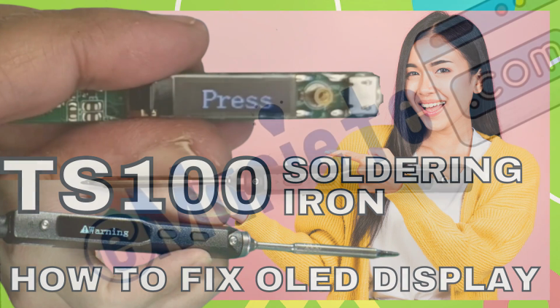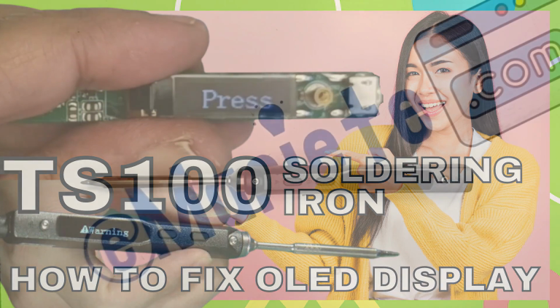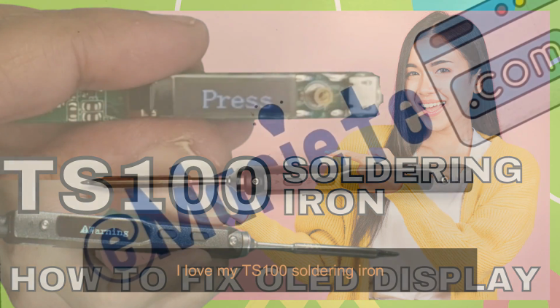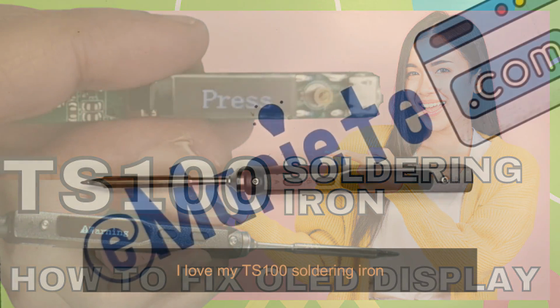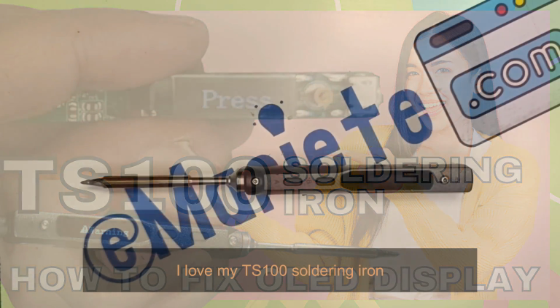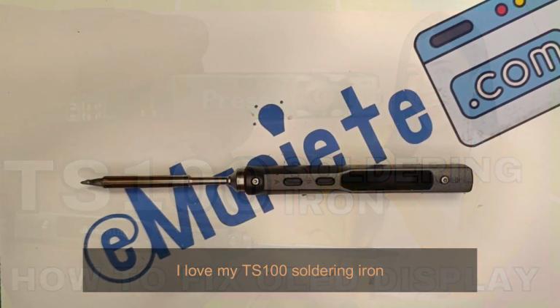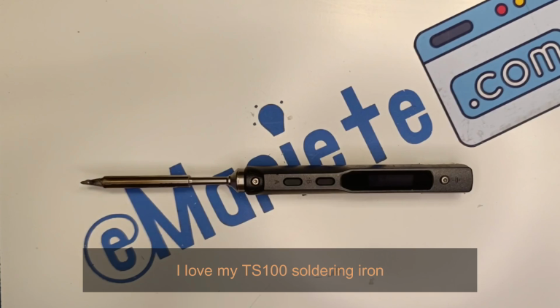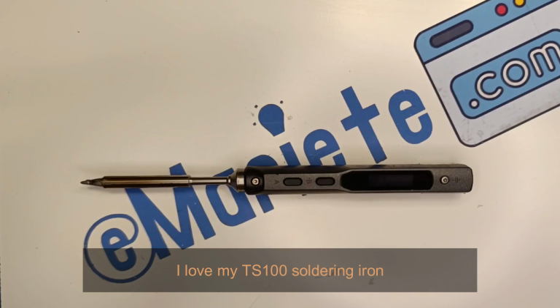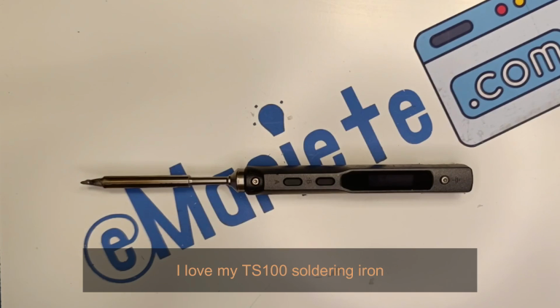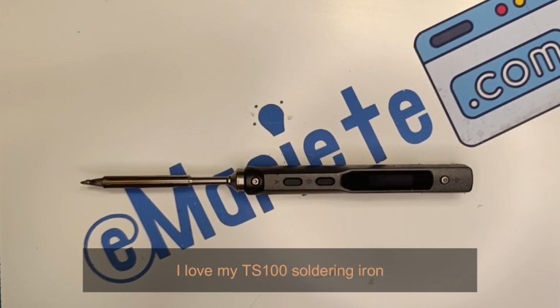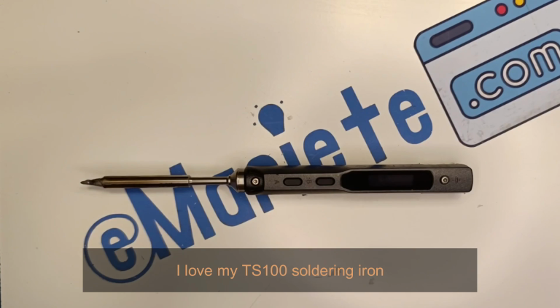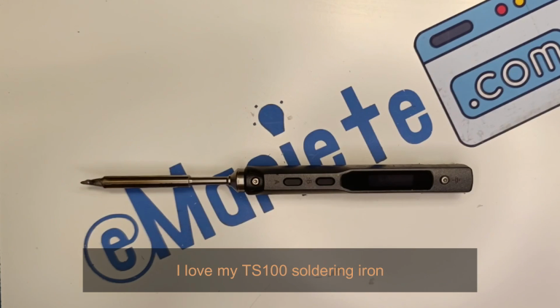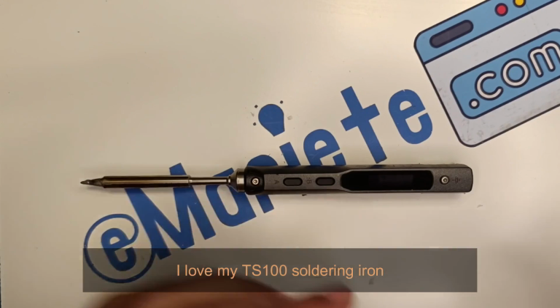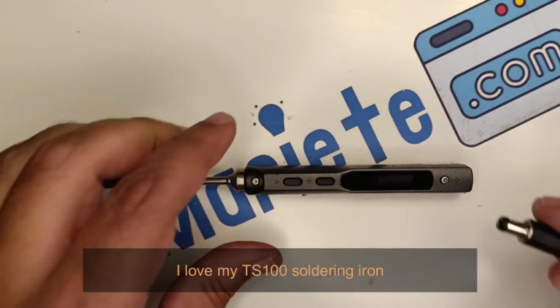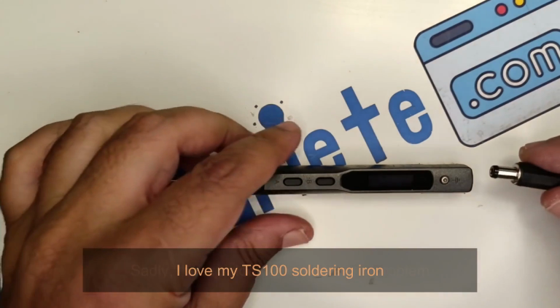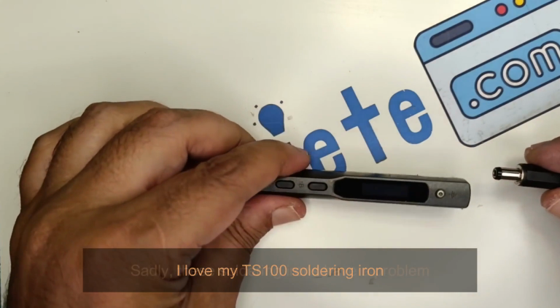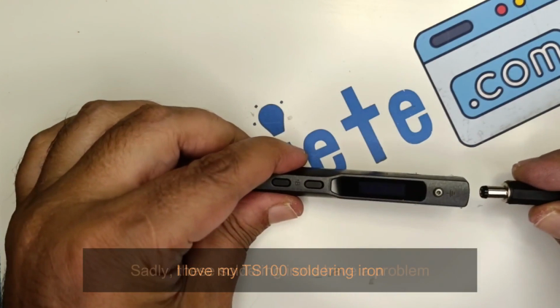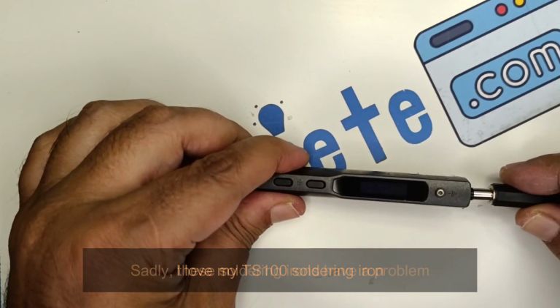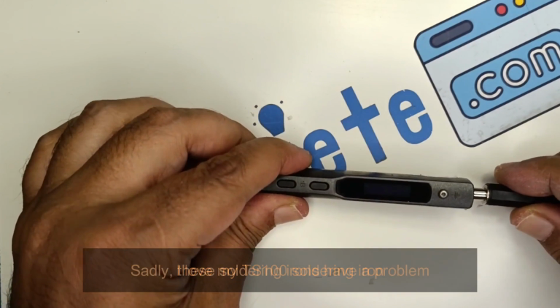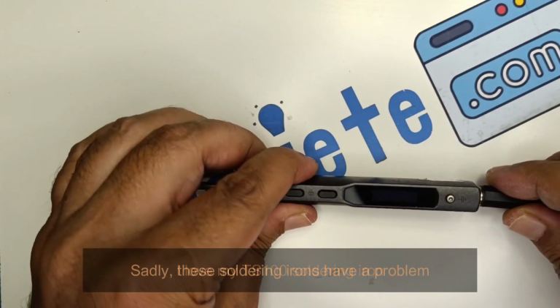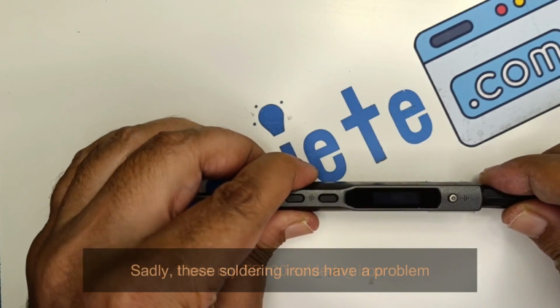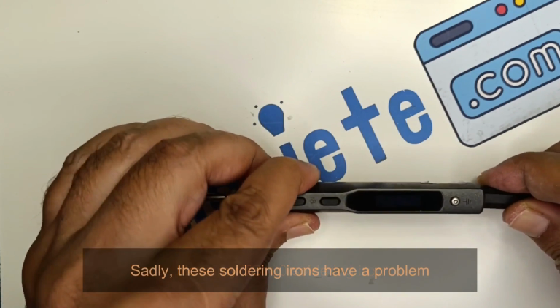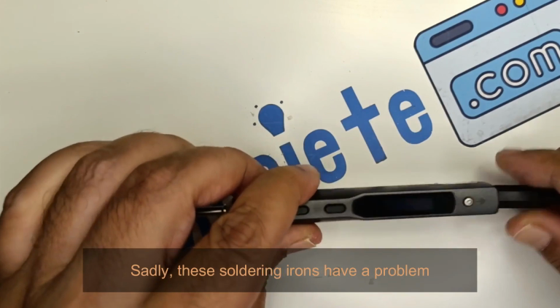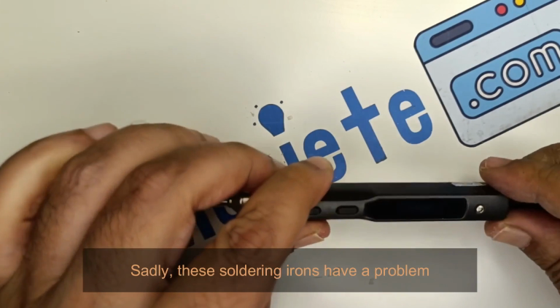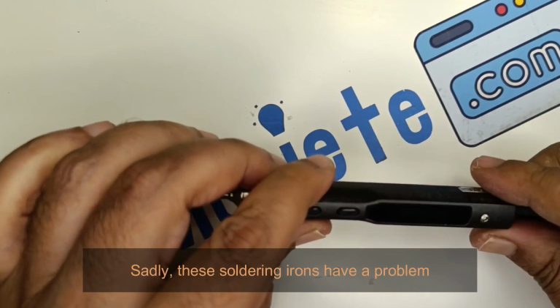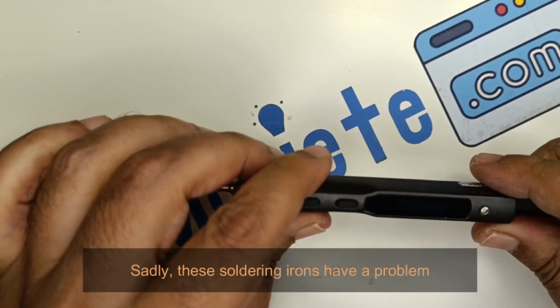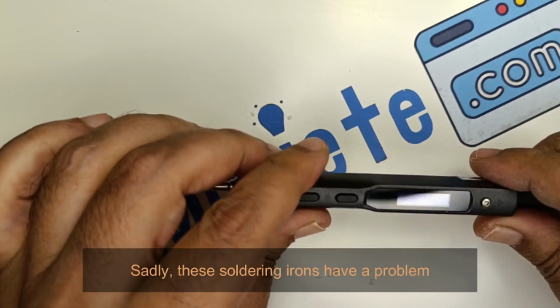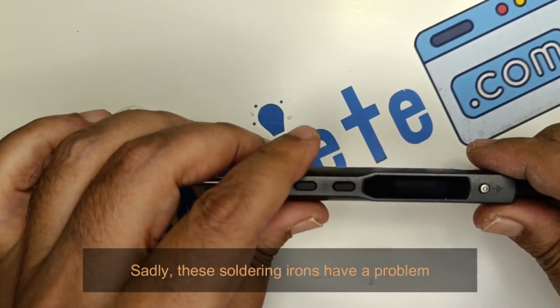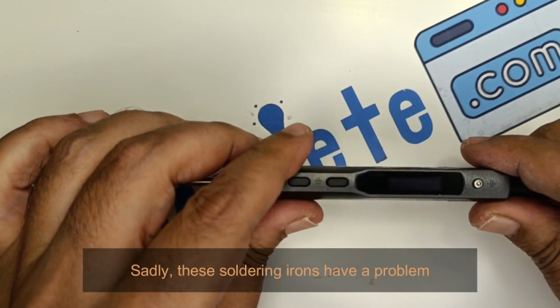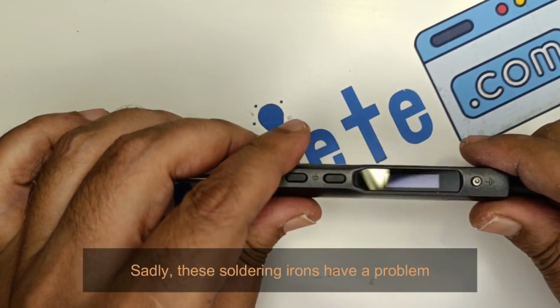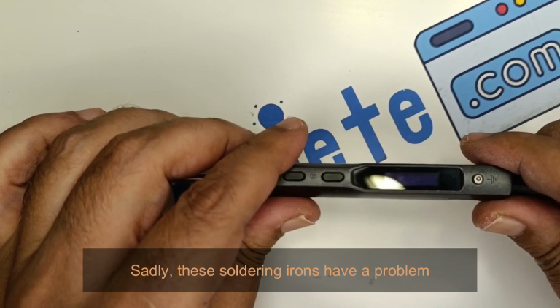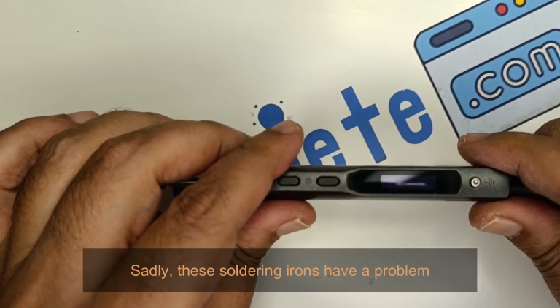I love my TS-100 soldering iron. Sadly, these soldering irons have a problem.